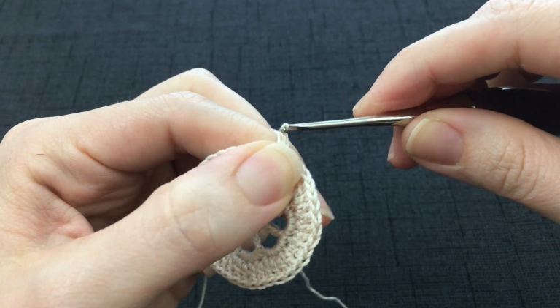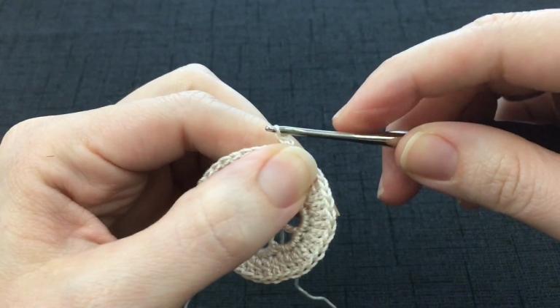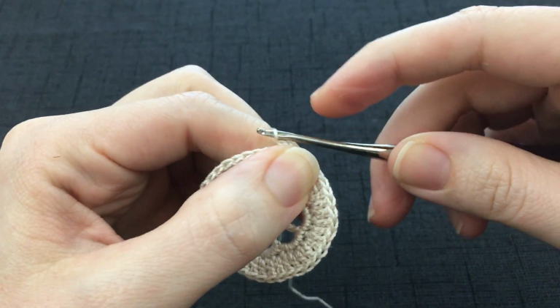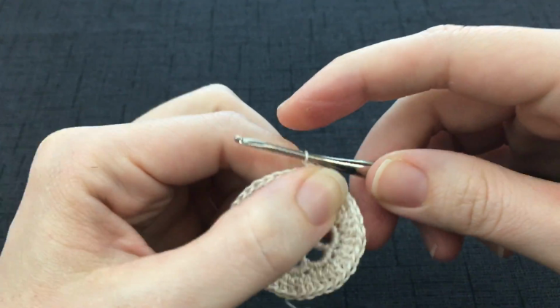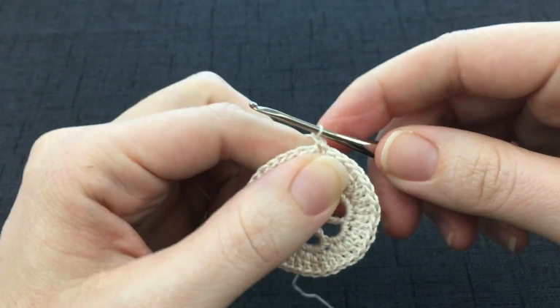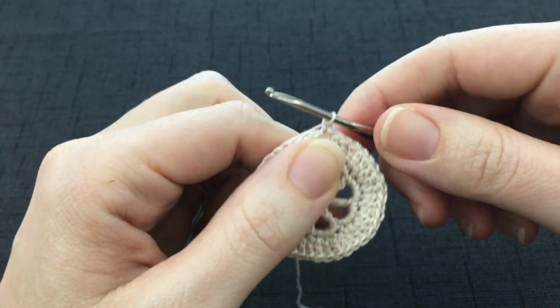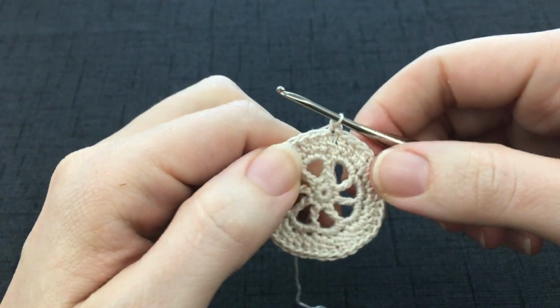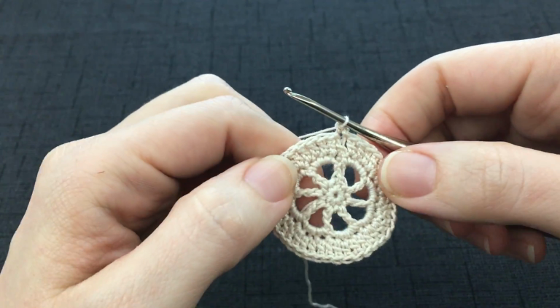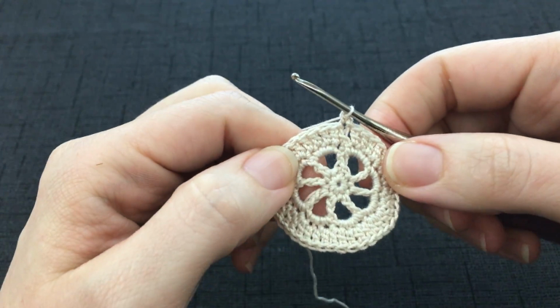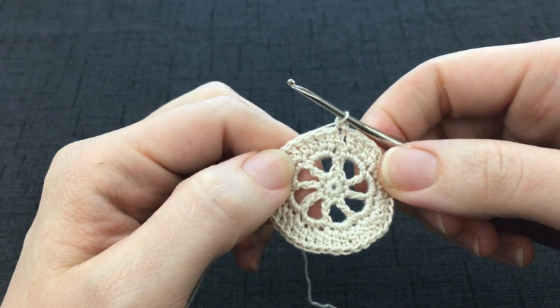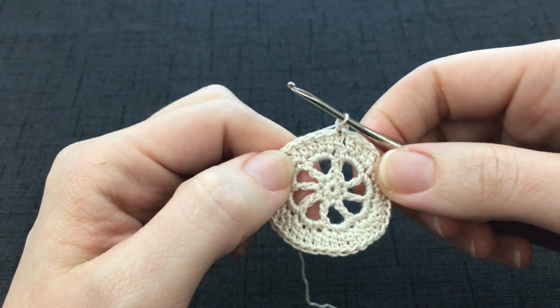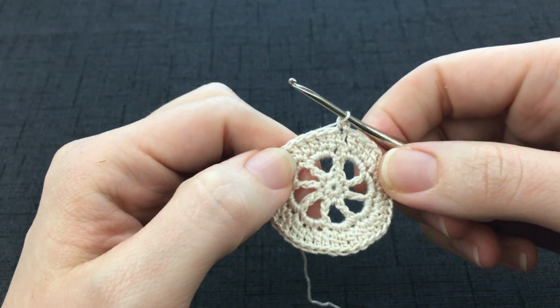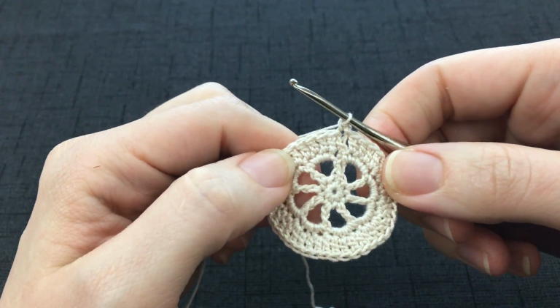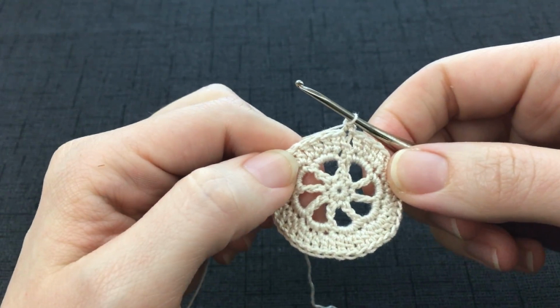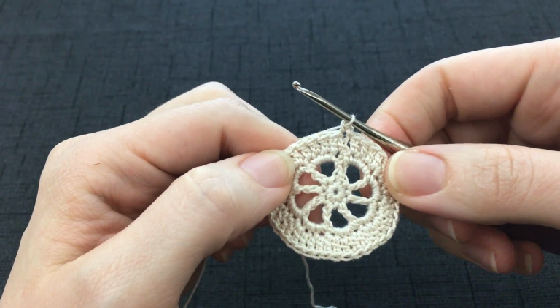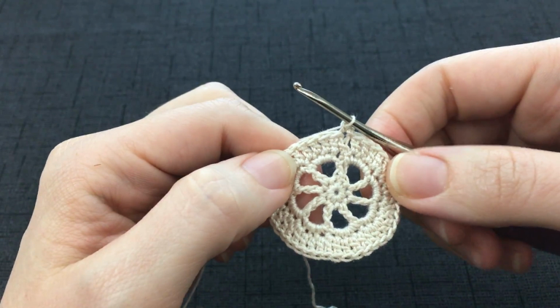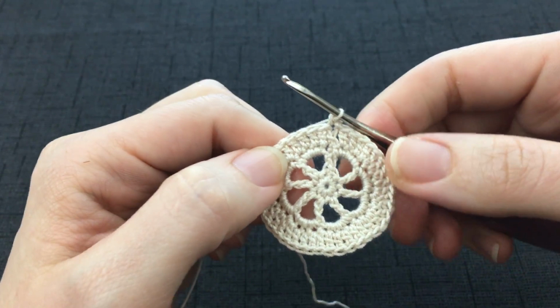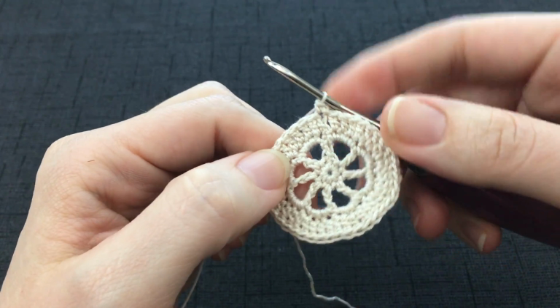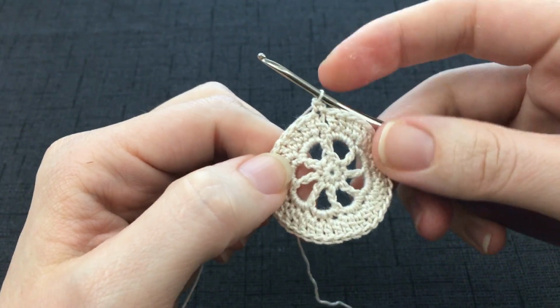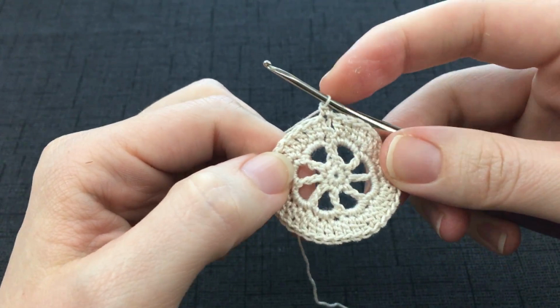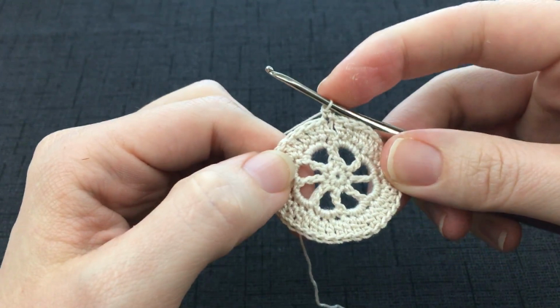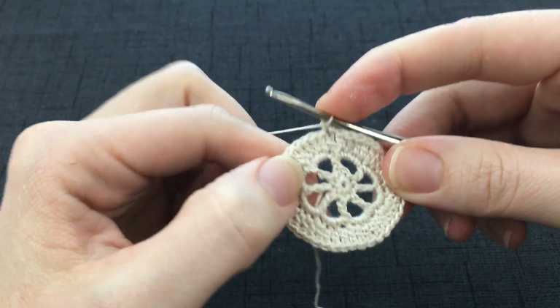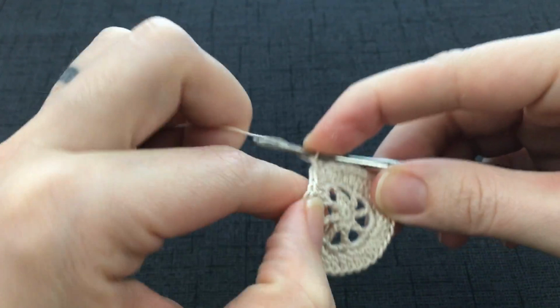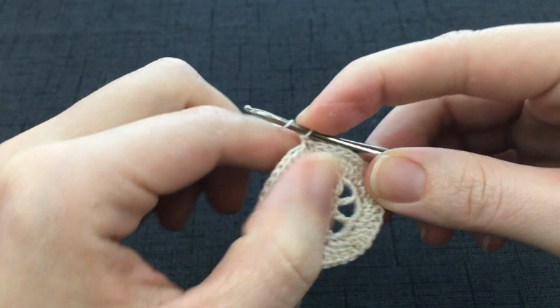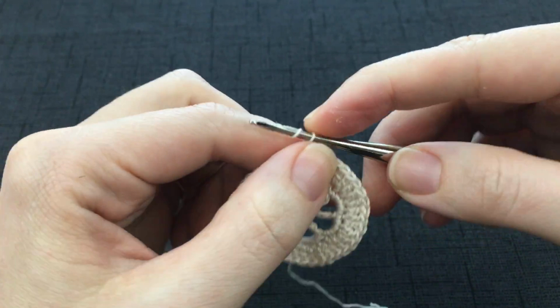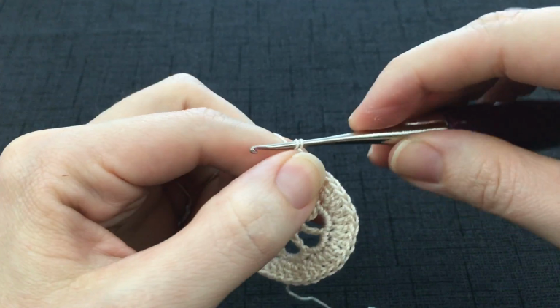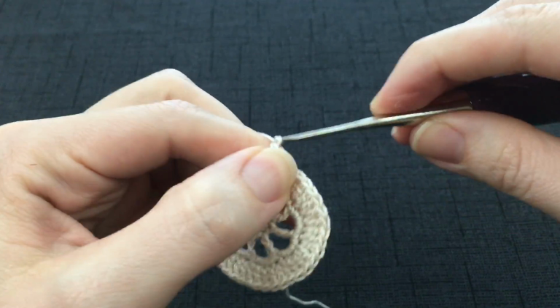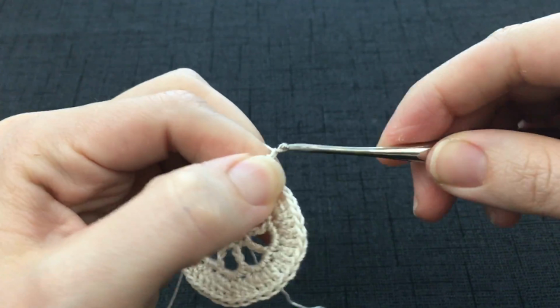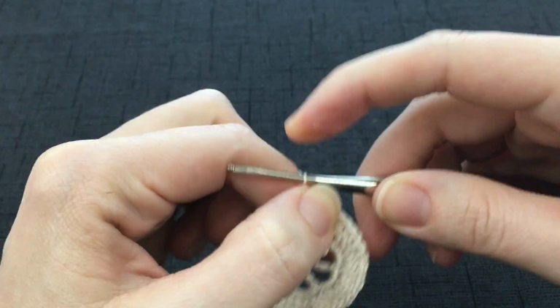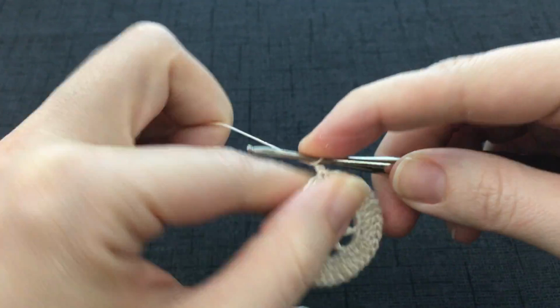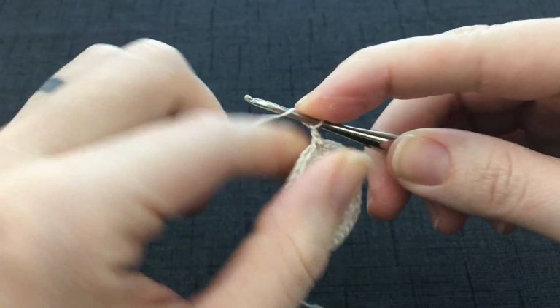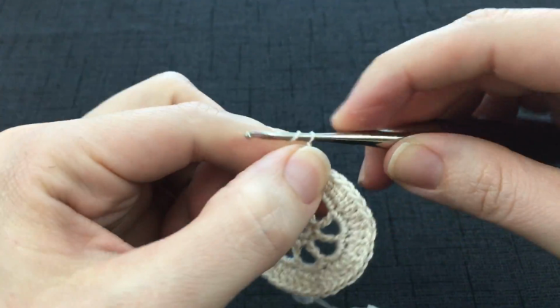Now we are going to work the first picot strip loop. To begin, you will chain 13 stitches. 1,